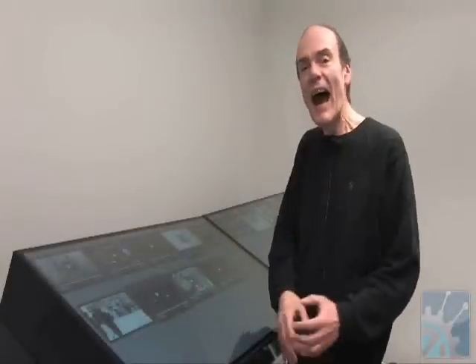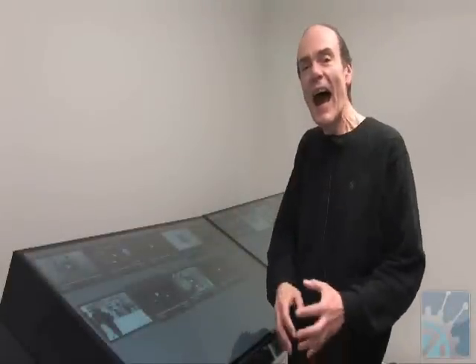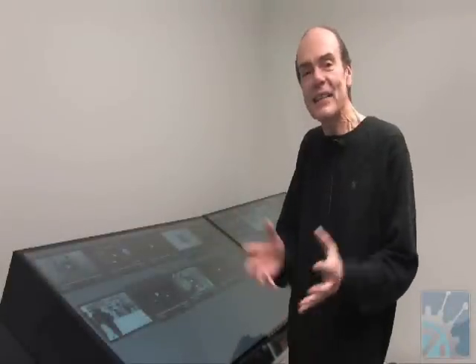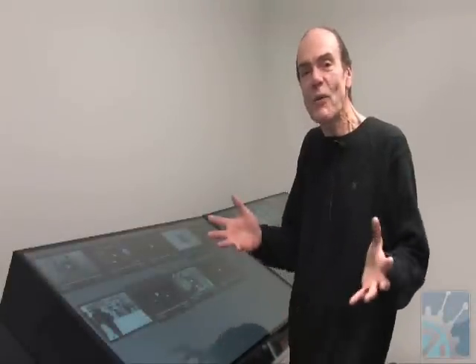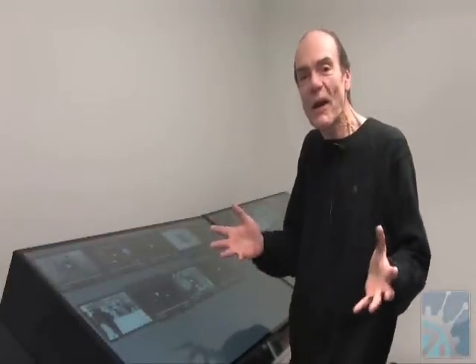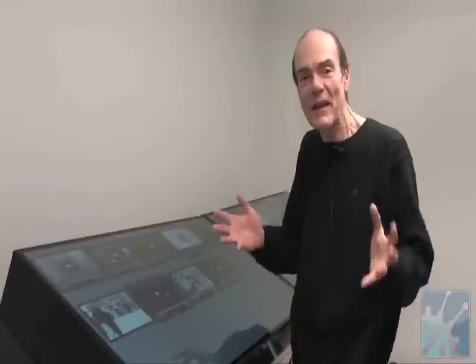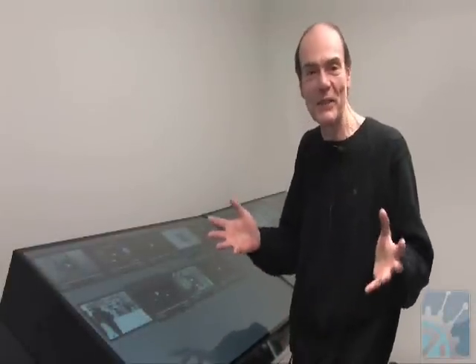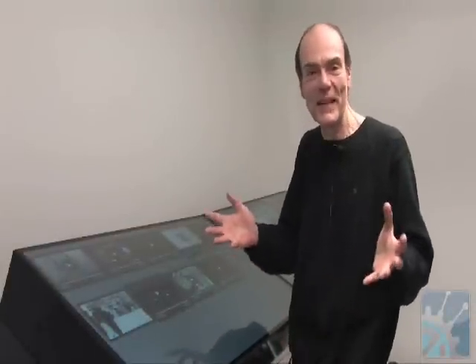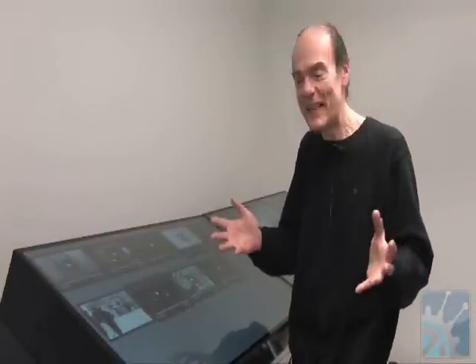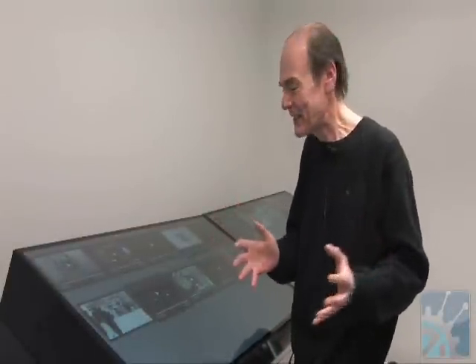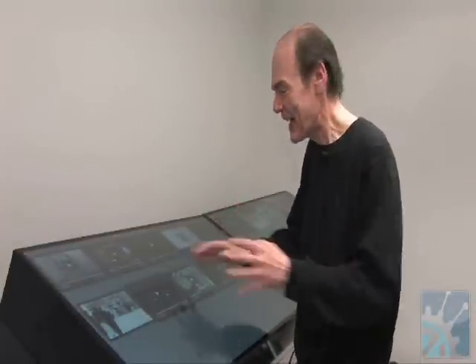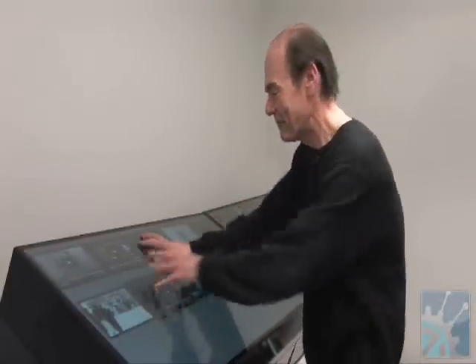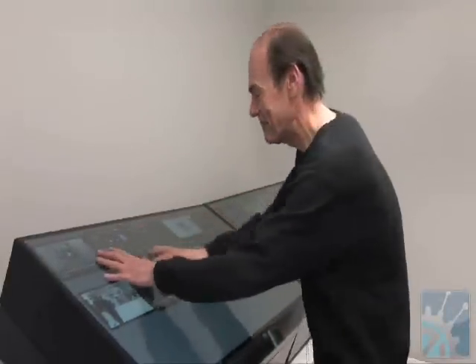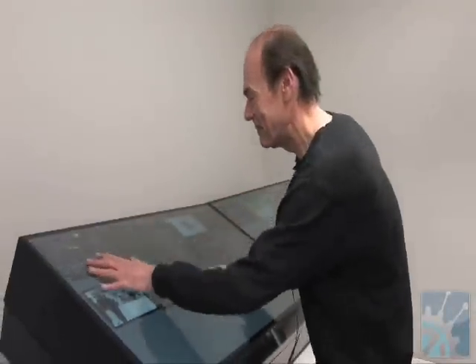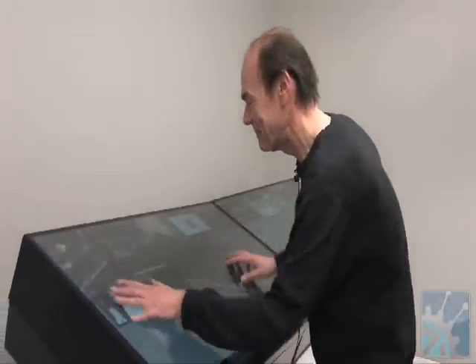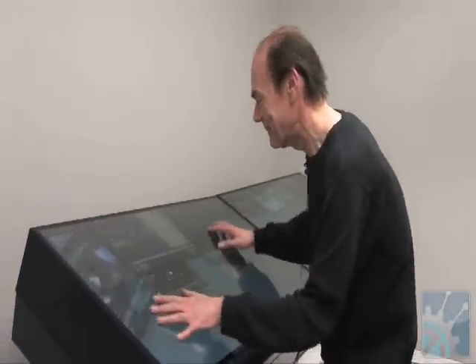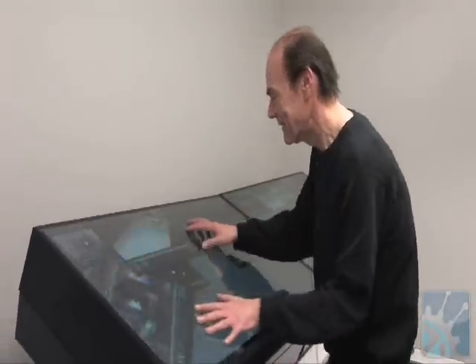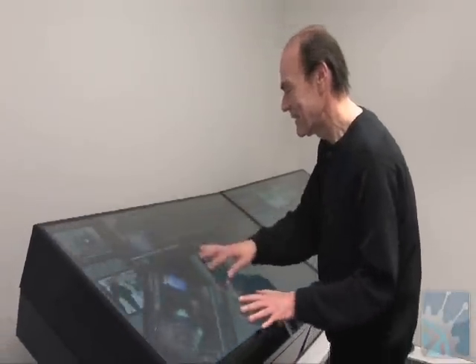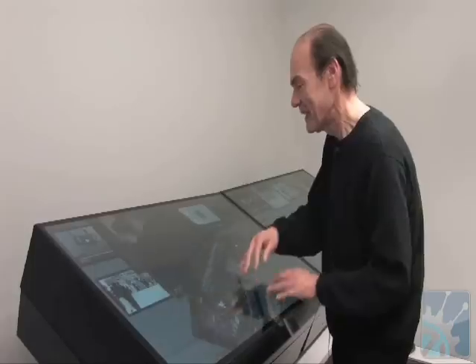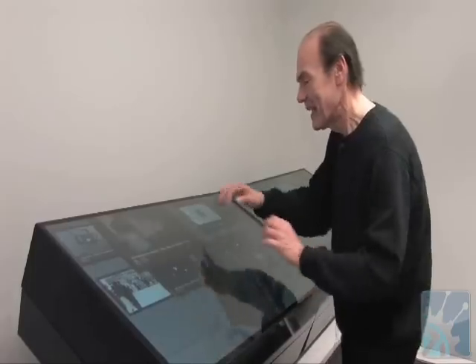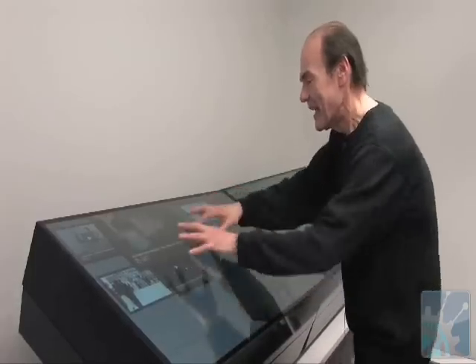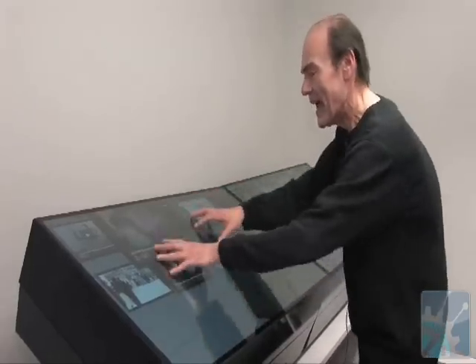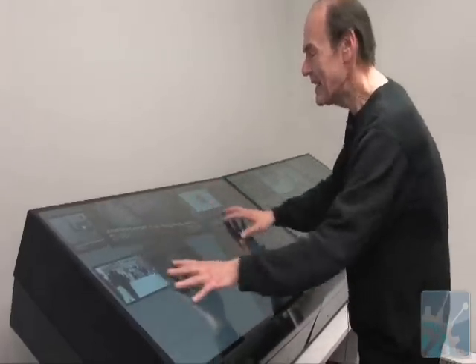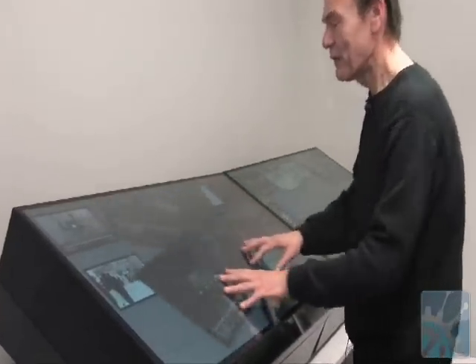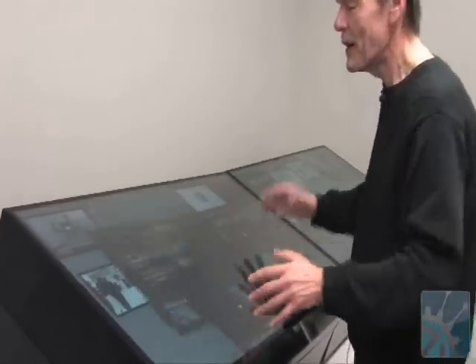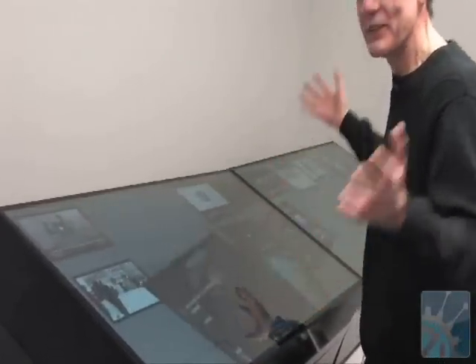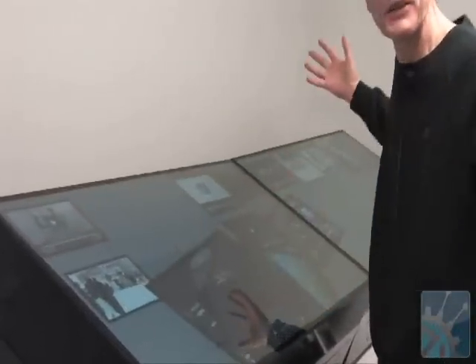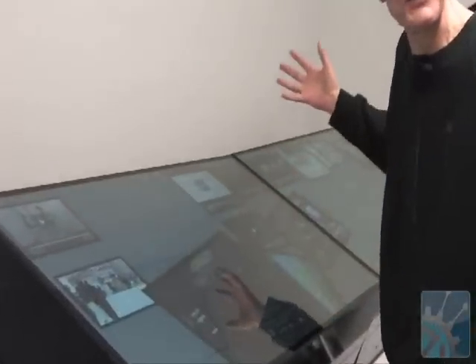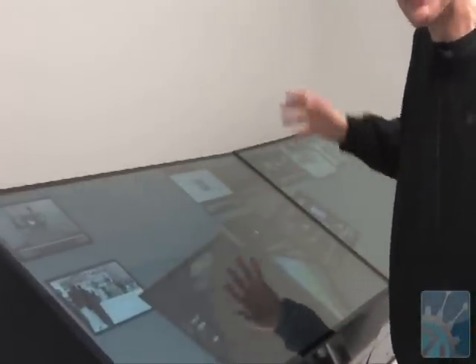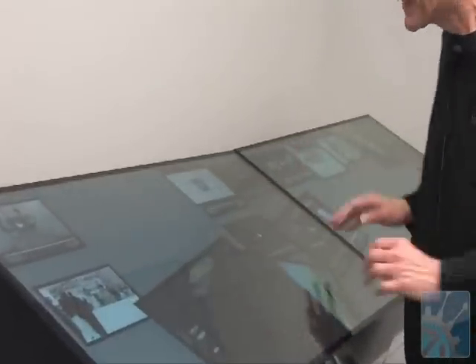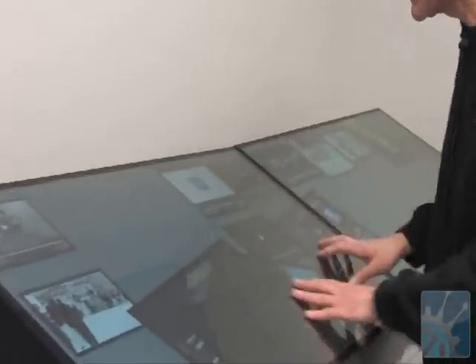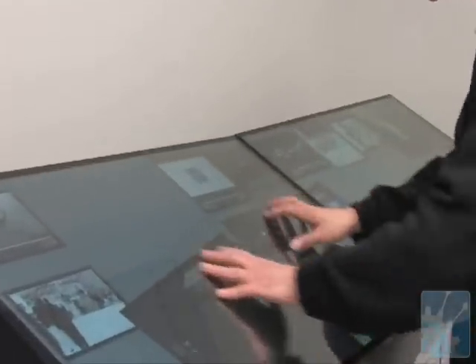One last thing — I still want to mess up my desktop. And it's fun, too.